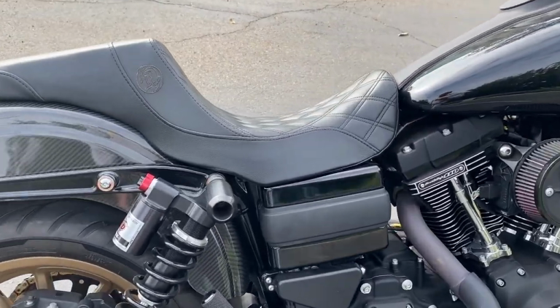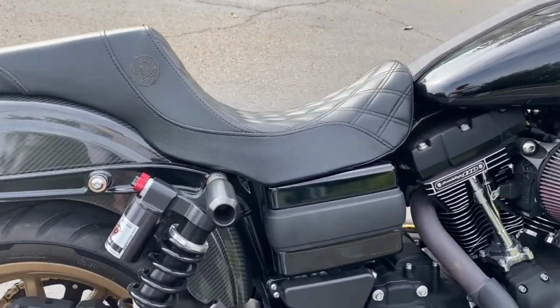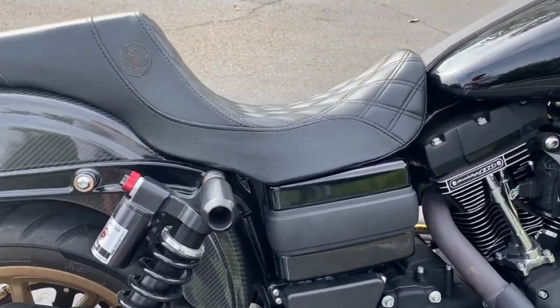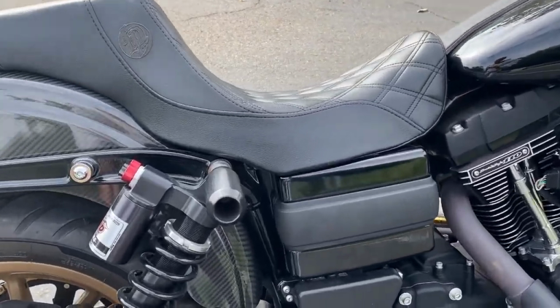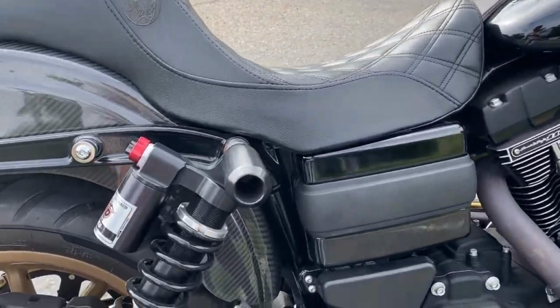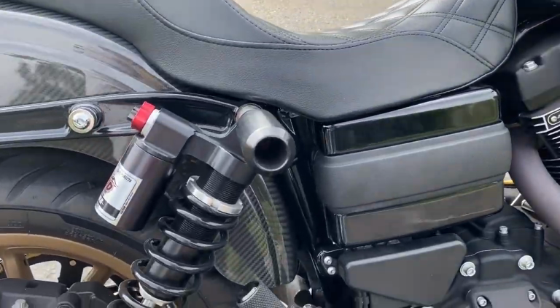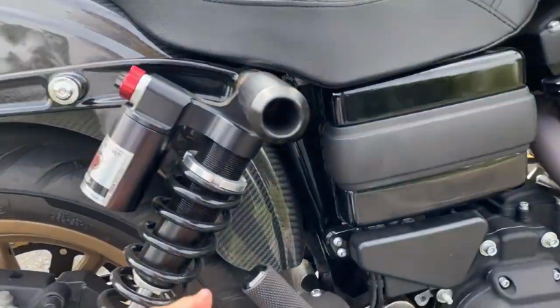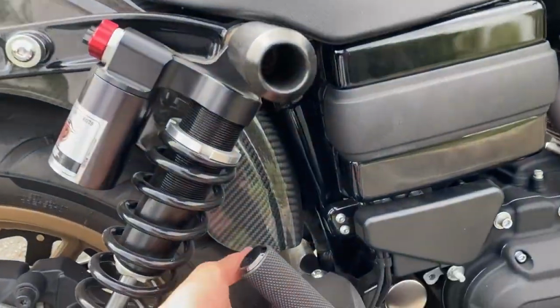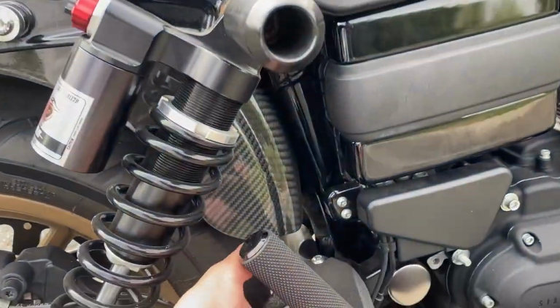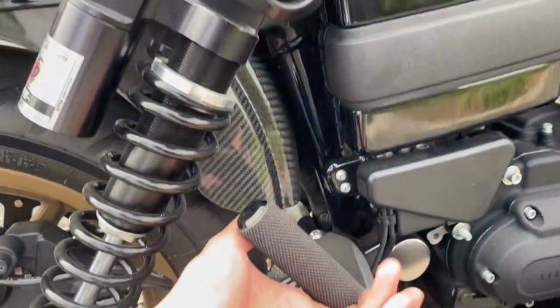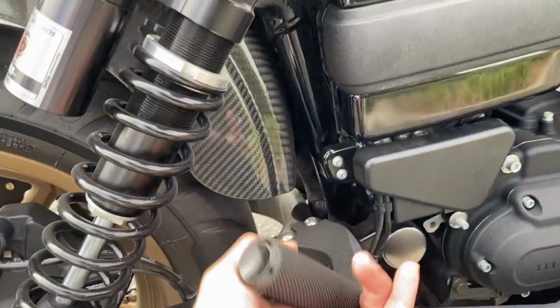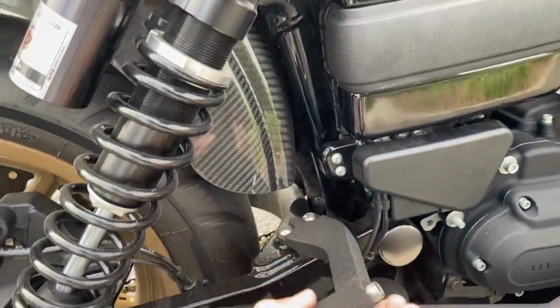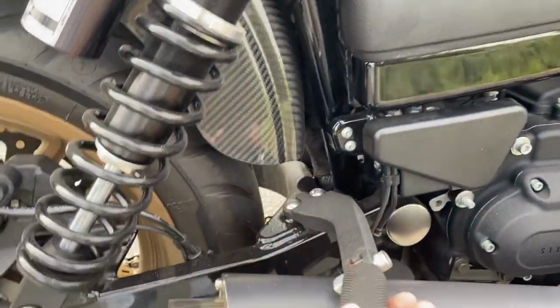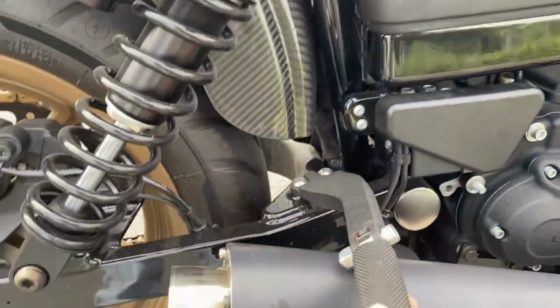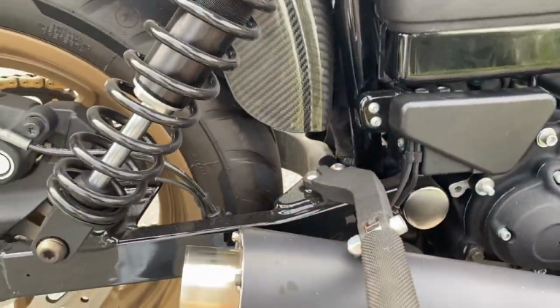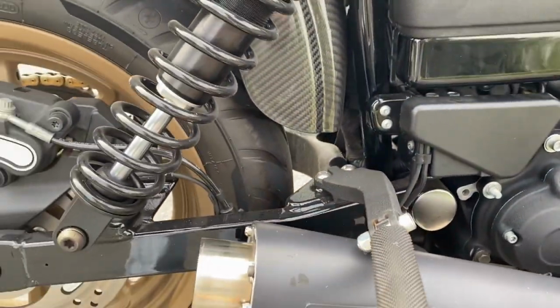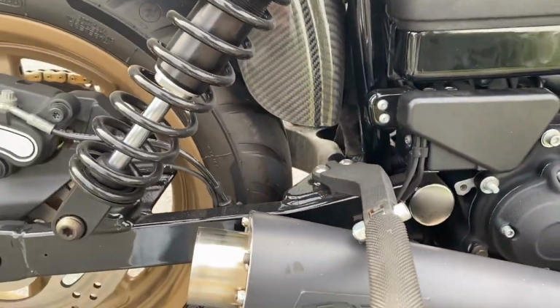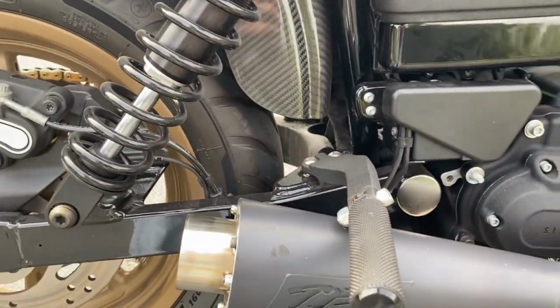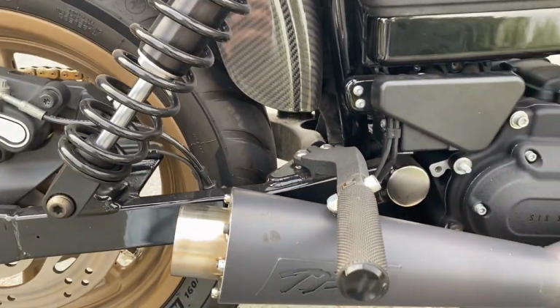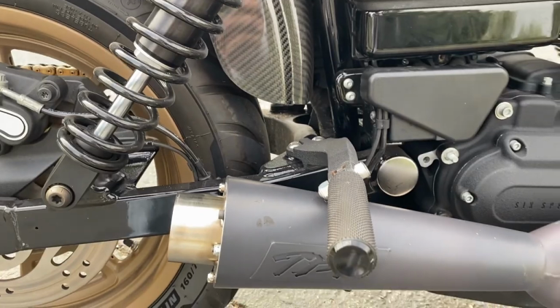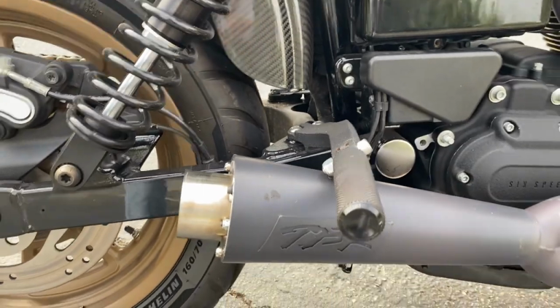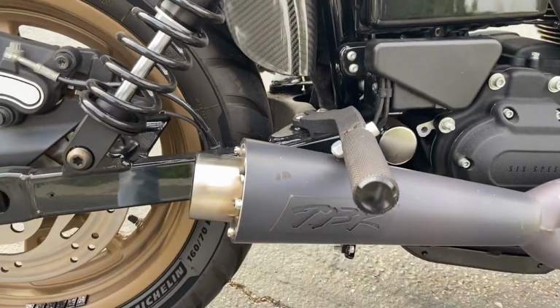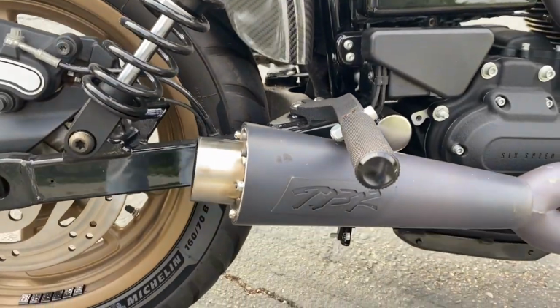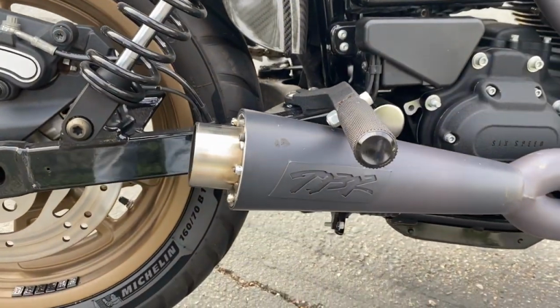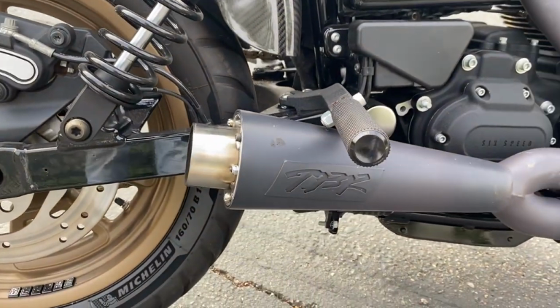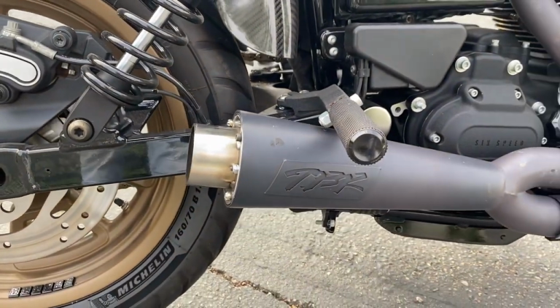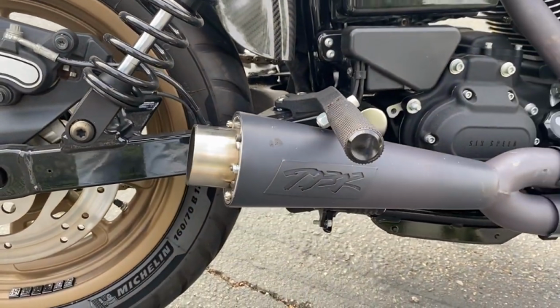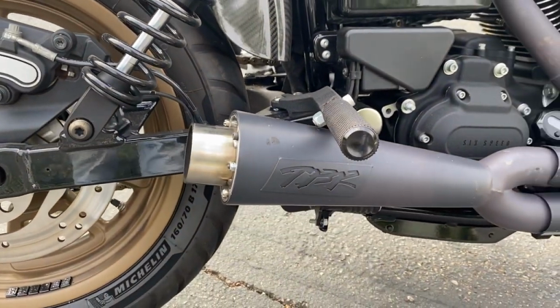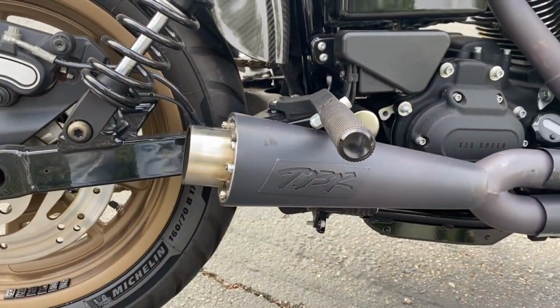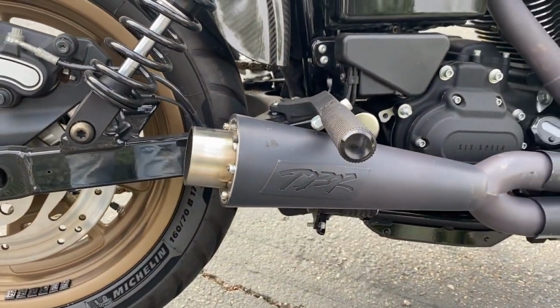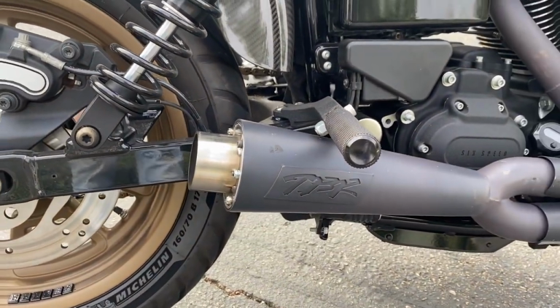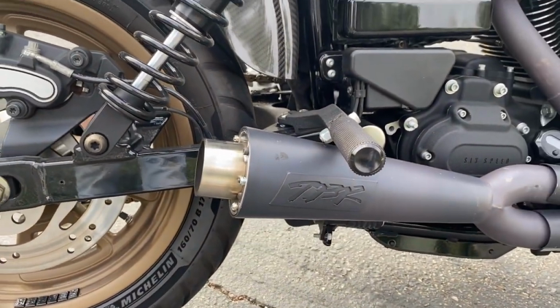Back here, just some Arlen Ness foot pegs for the passenger — nothing special.